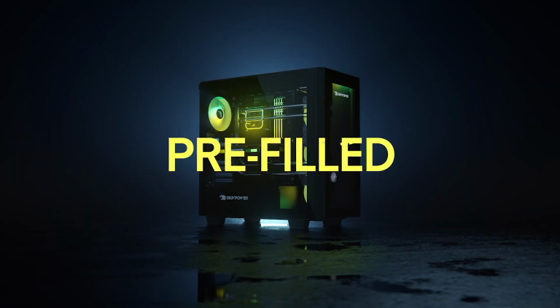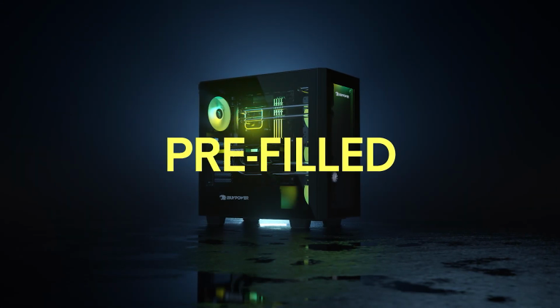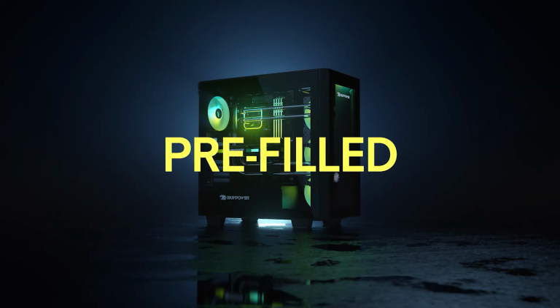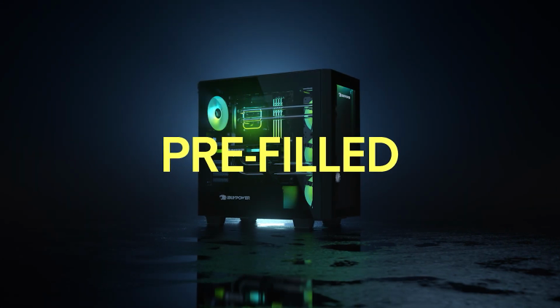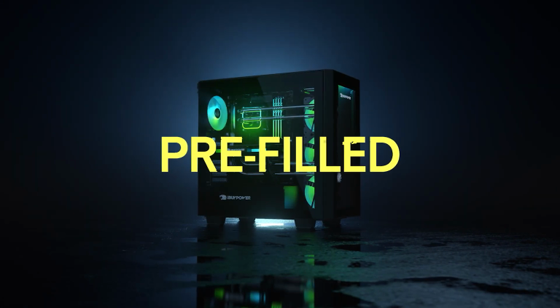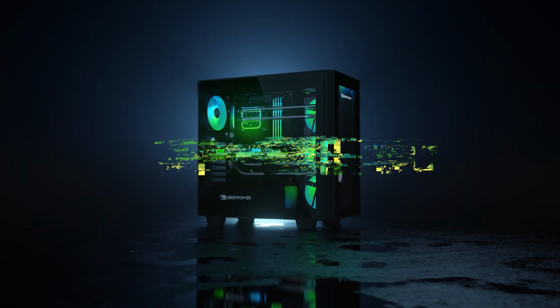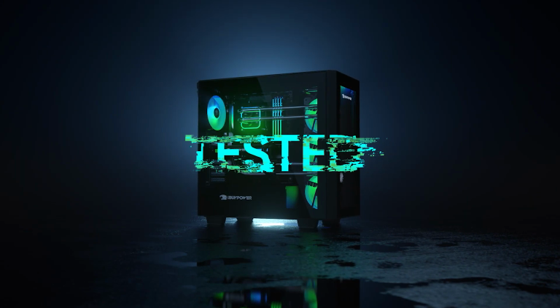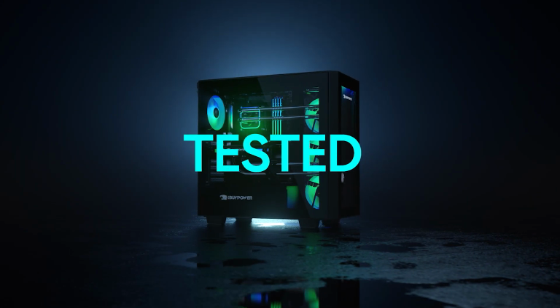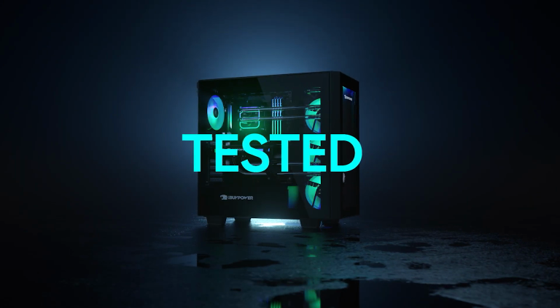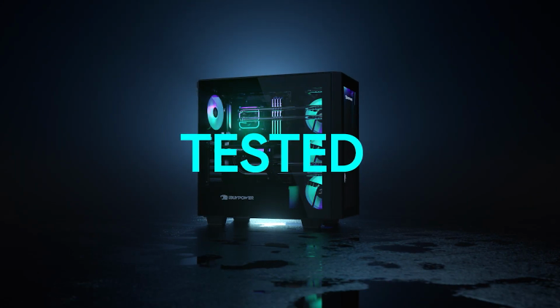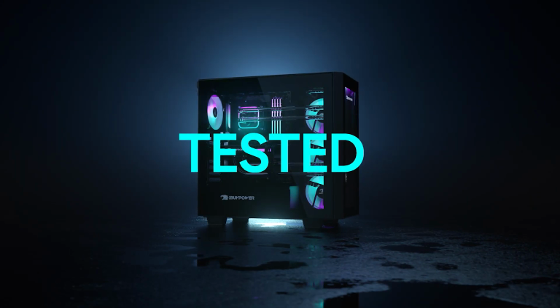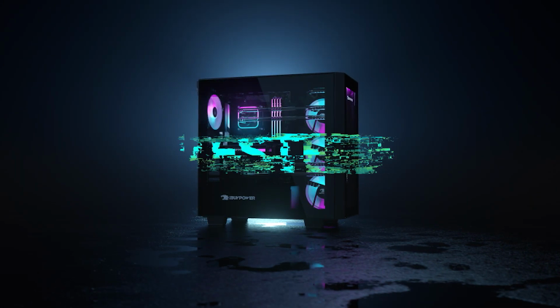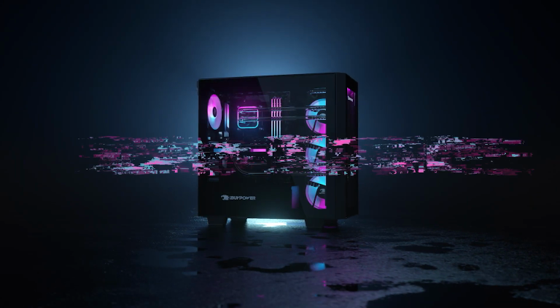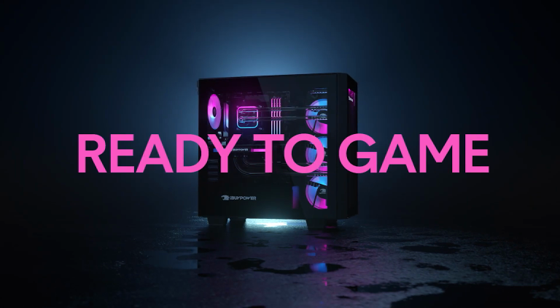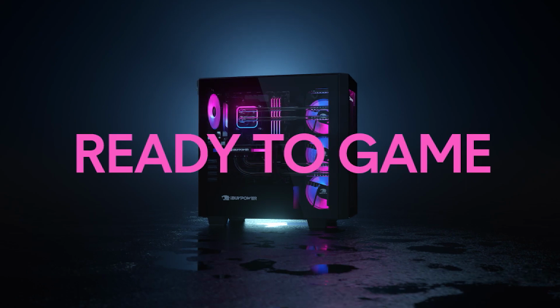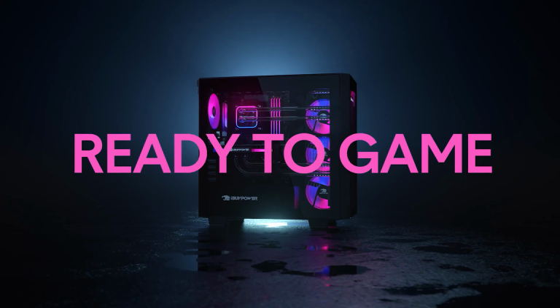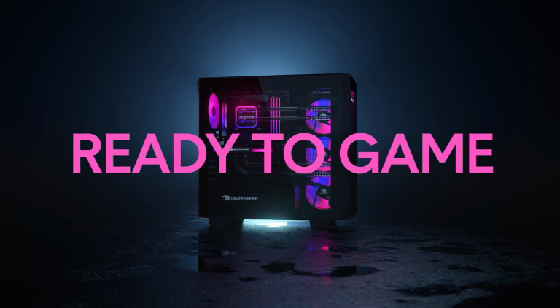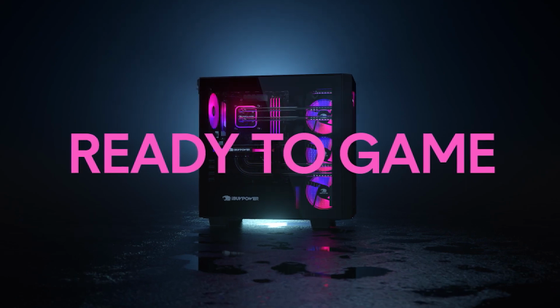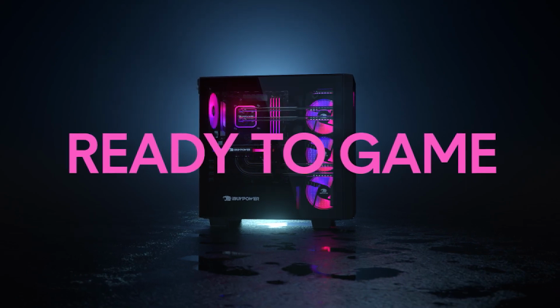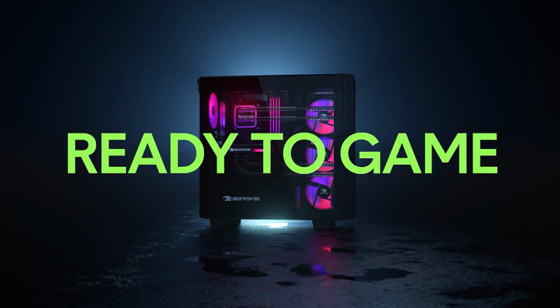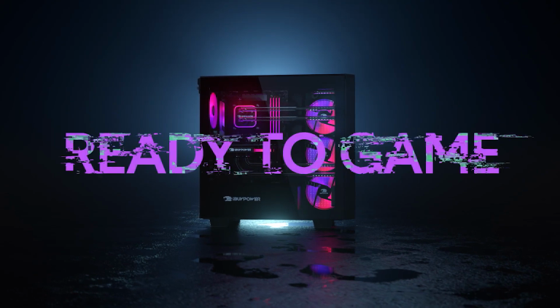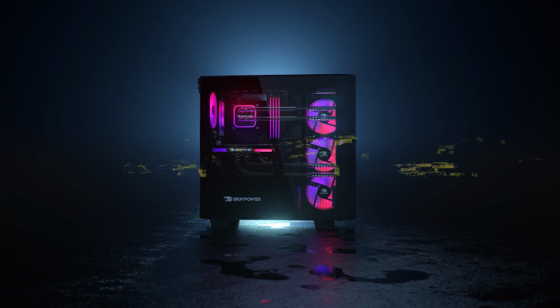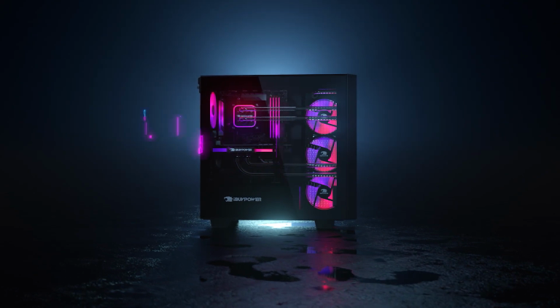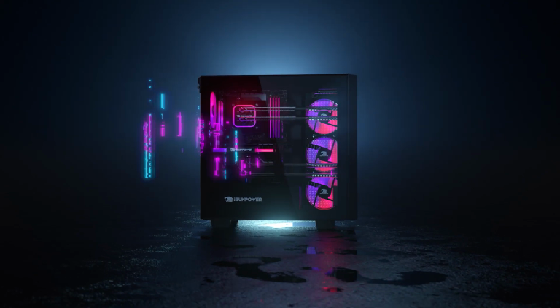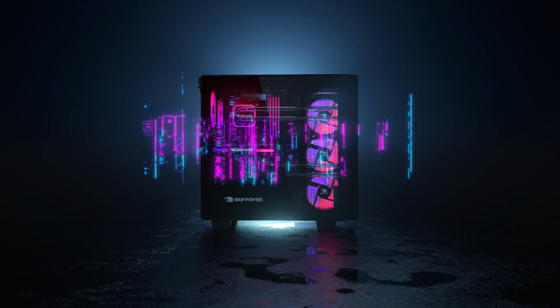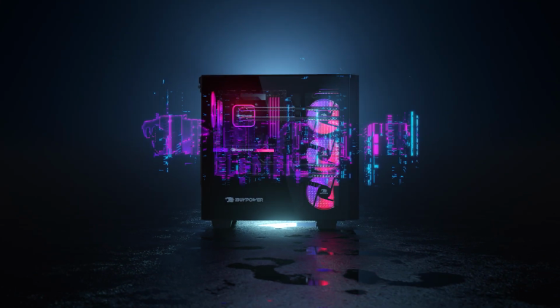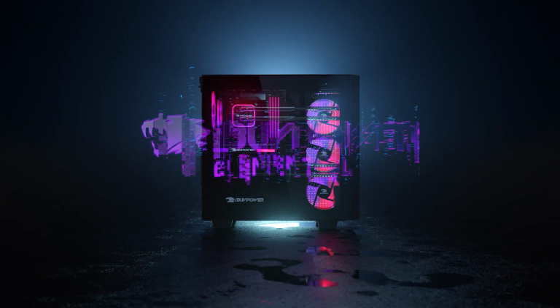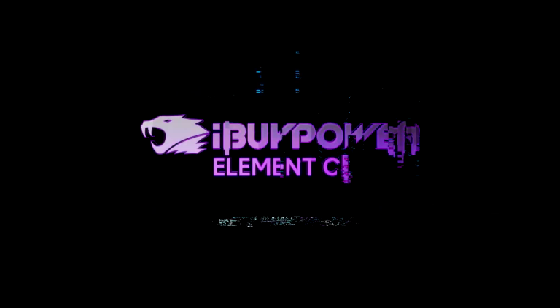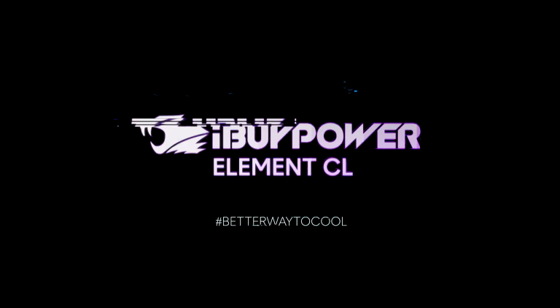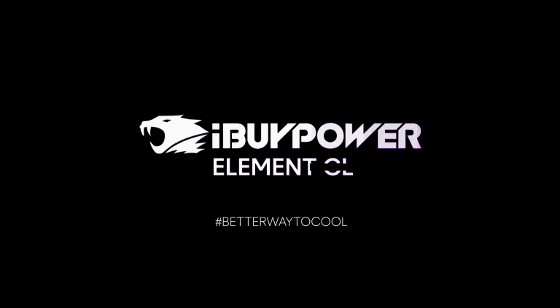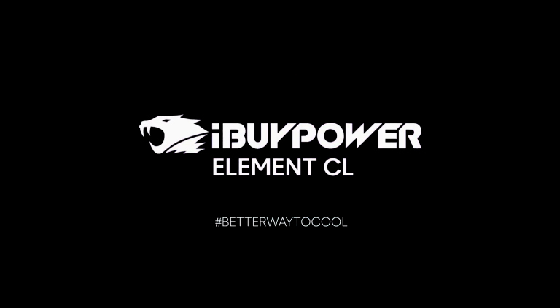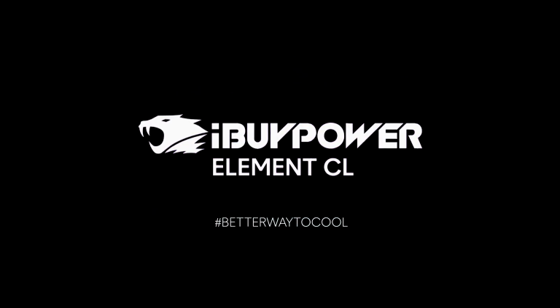If you want iBuyPower to build you a customized Elements CL gaming PC, click the sponsor link in the video description.